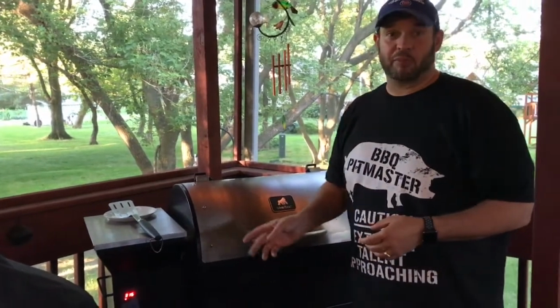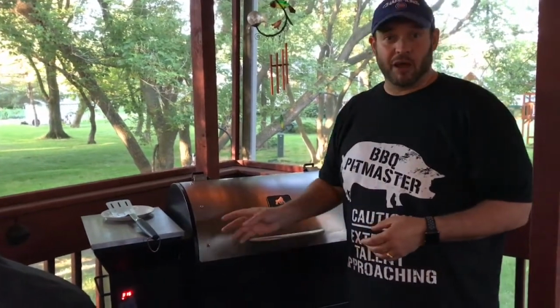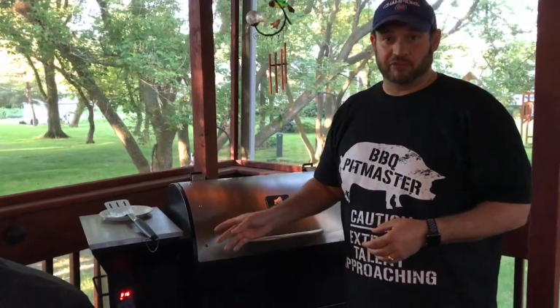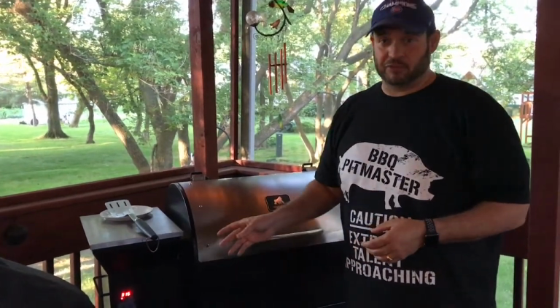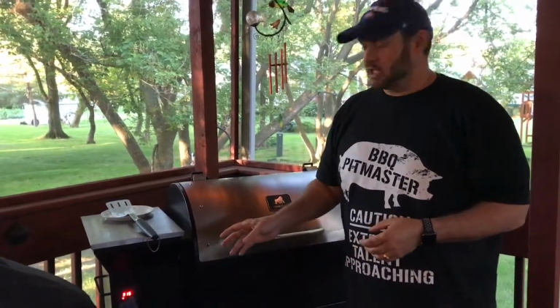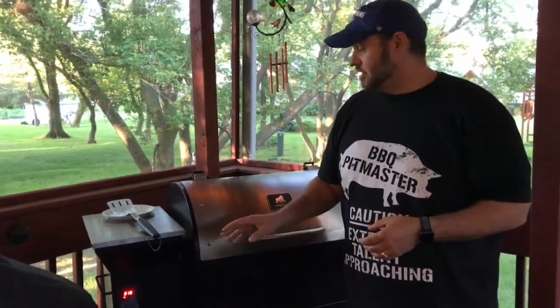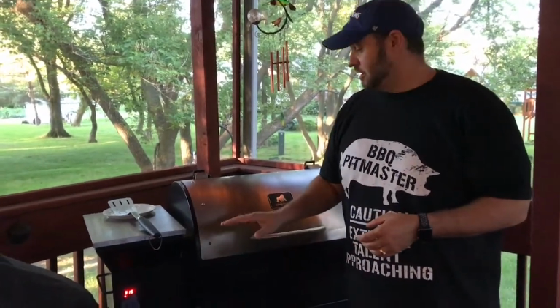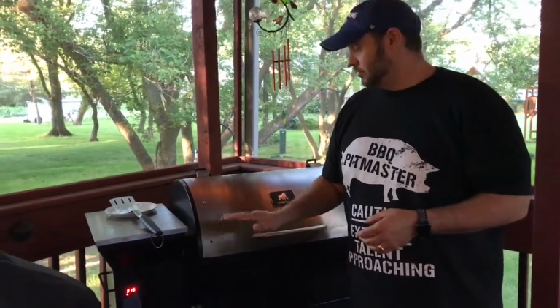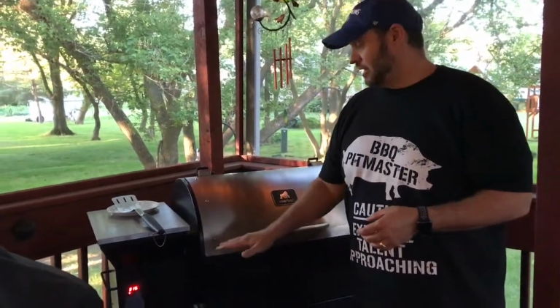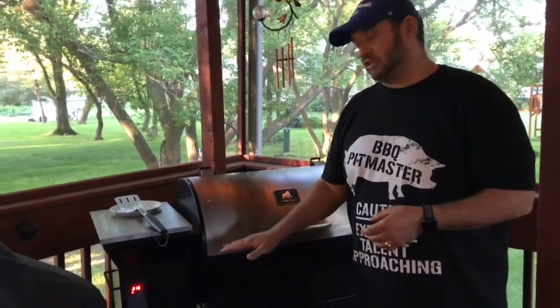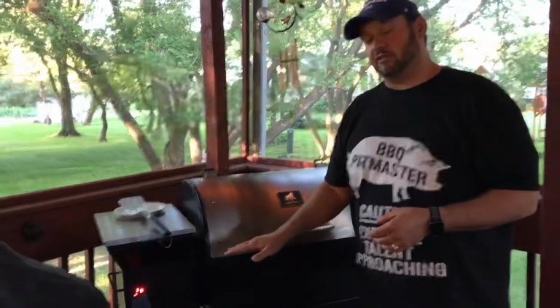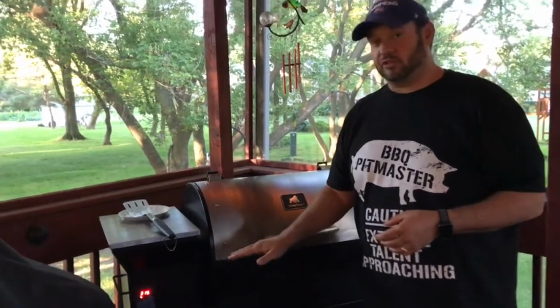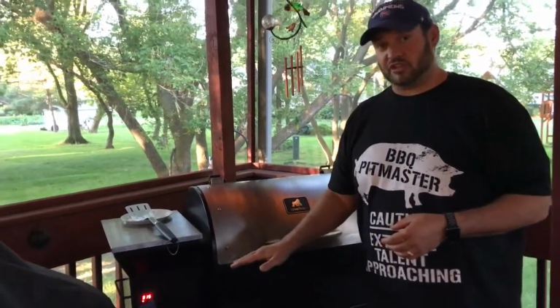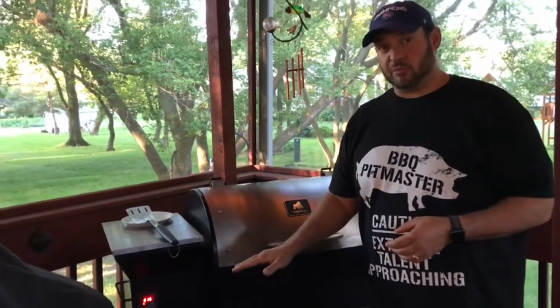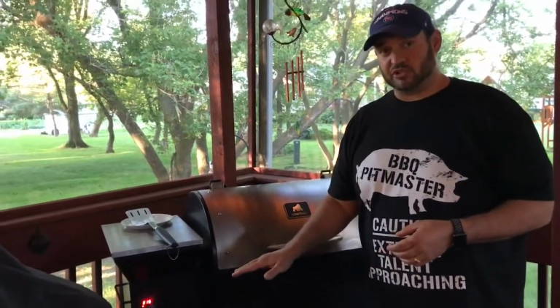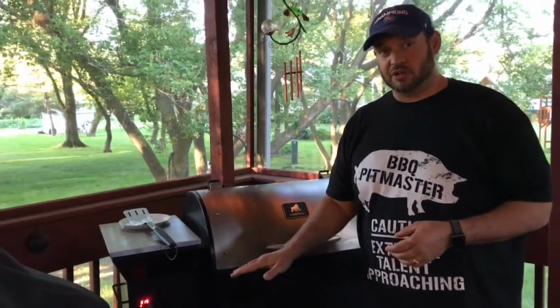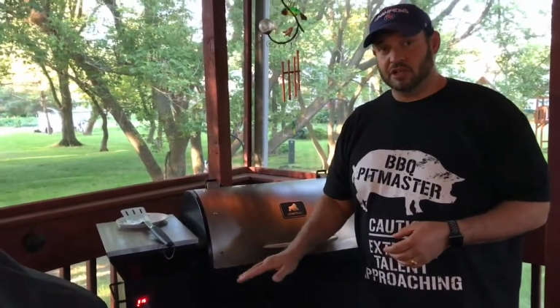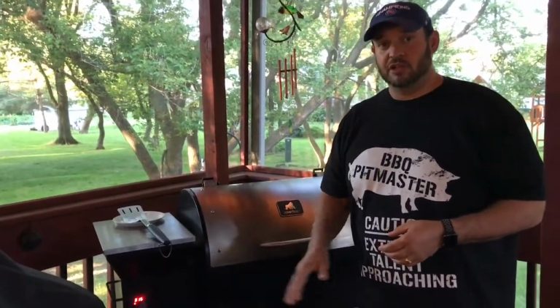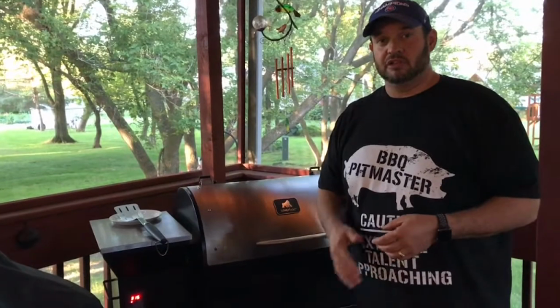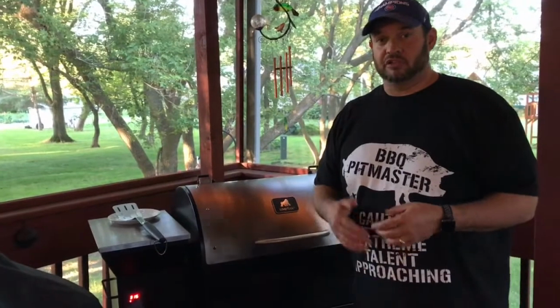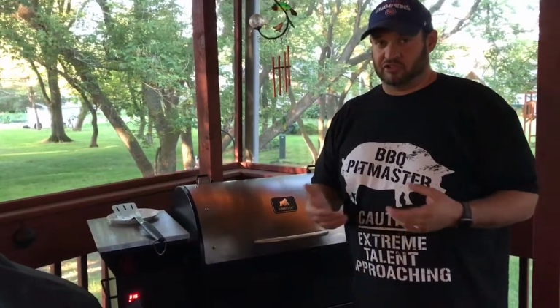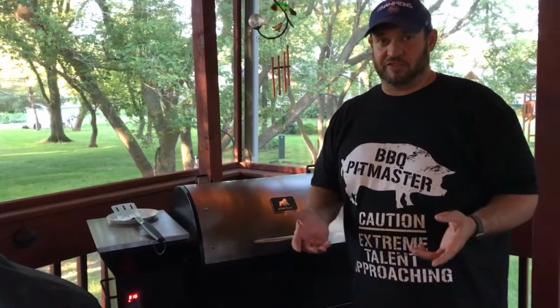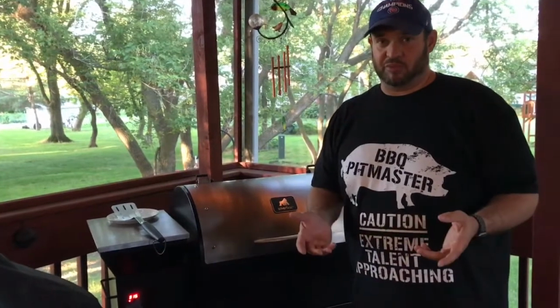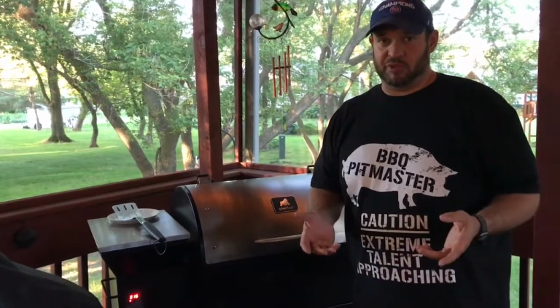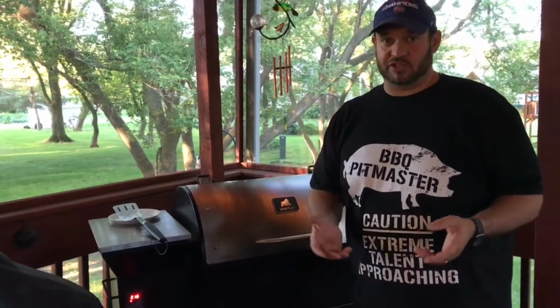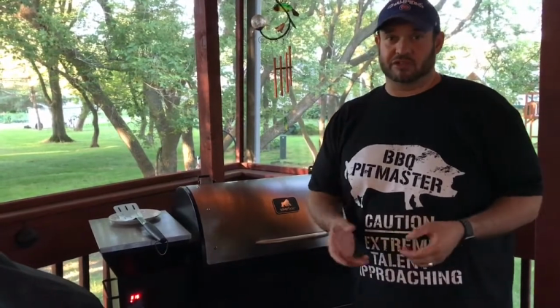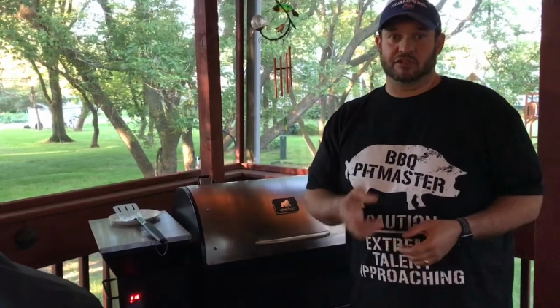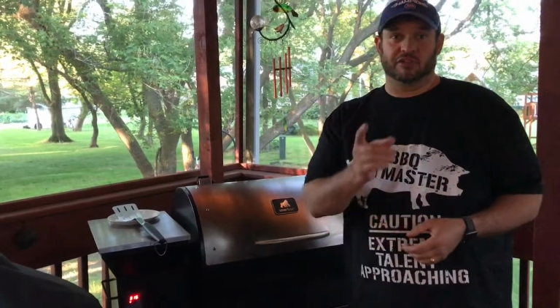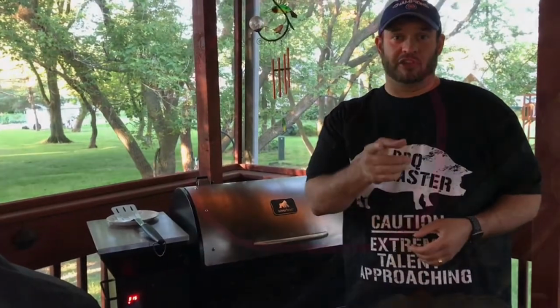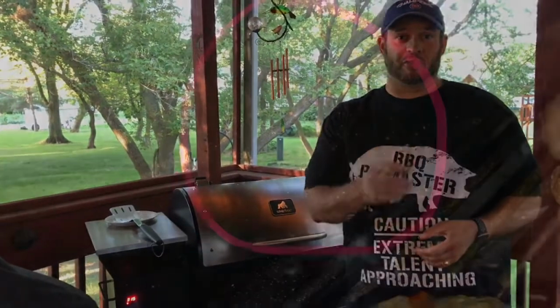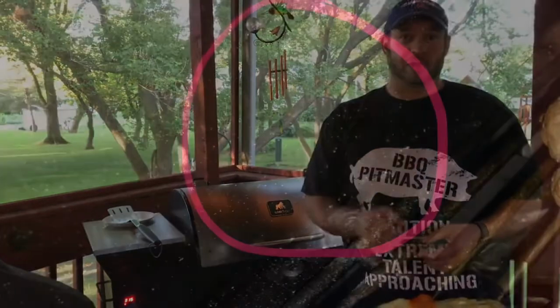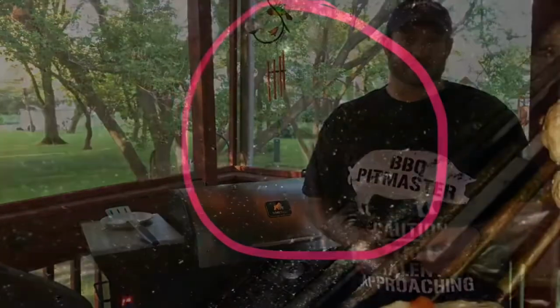I promise you, it'll settle down to its temperature. You just have to be patient. Thanks for watching.